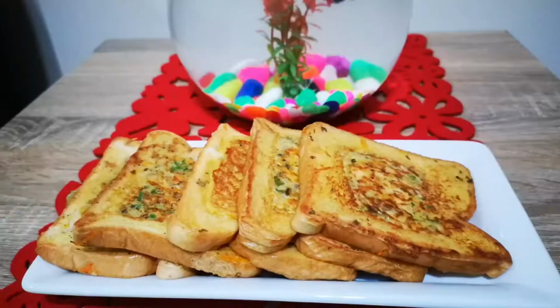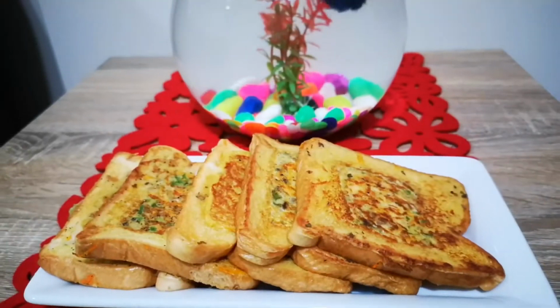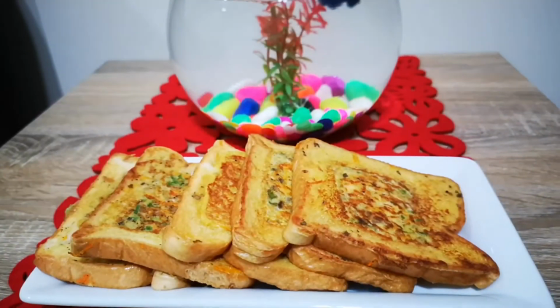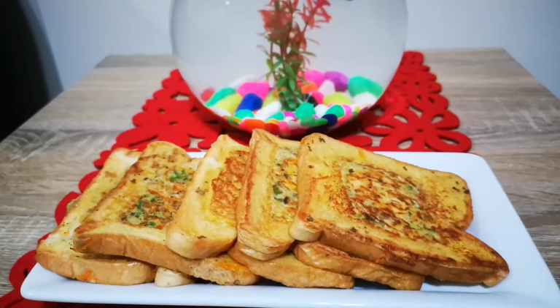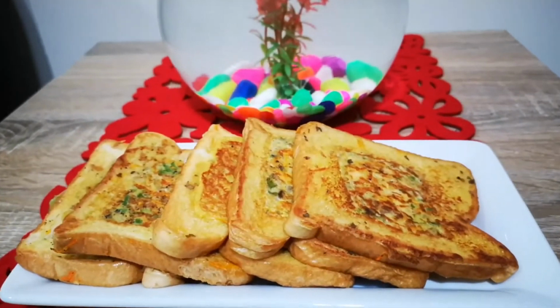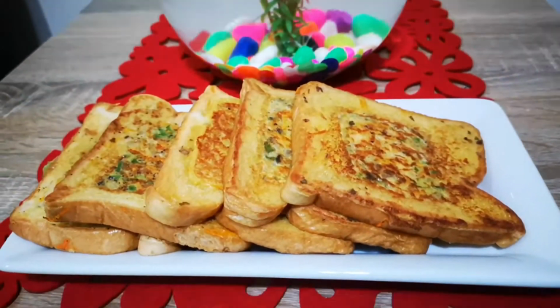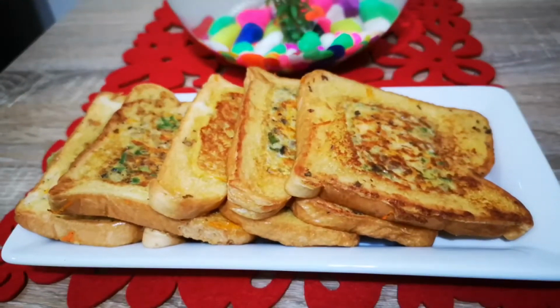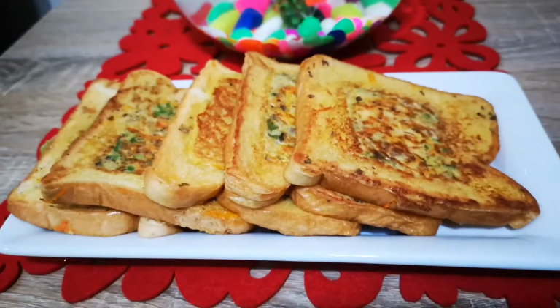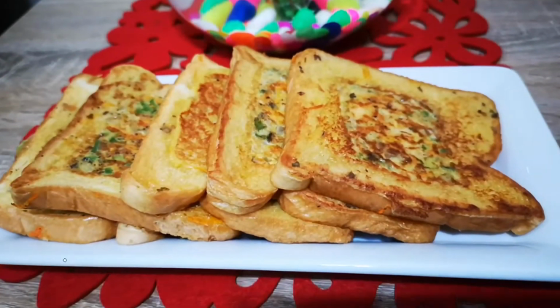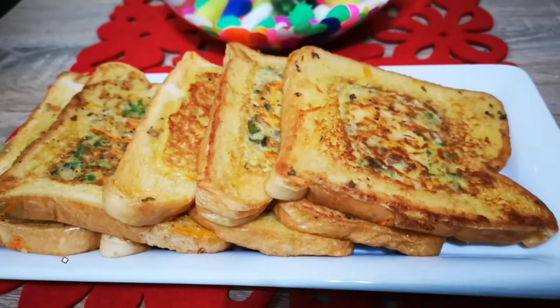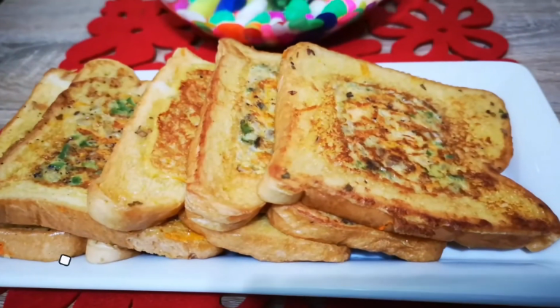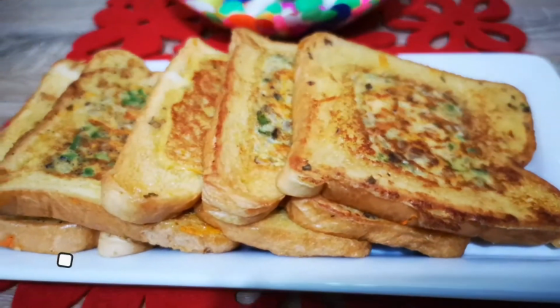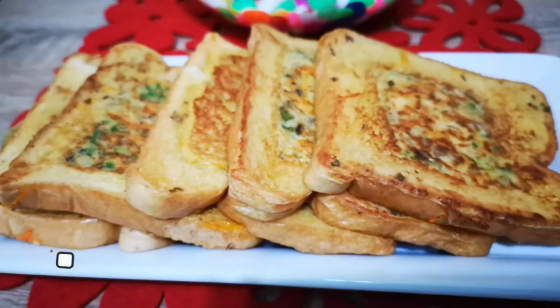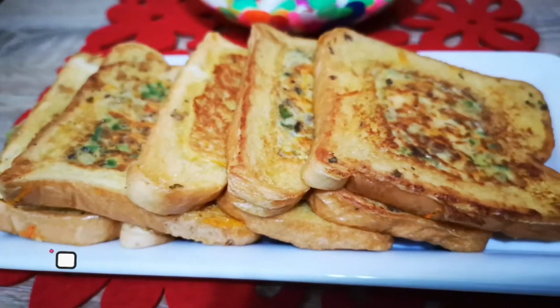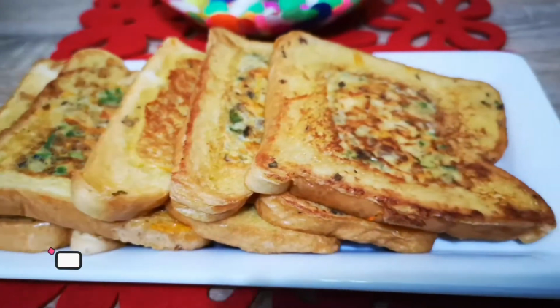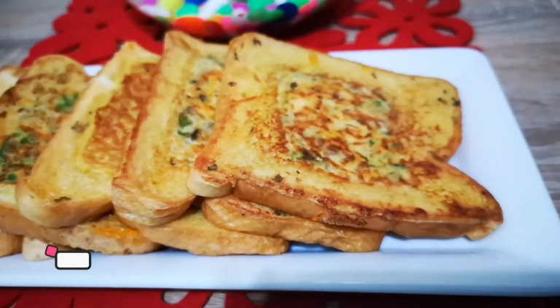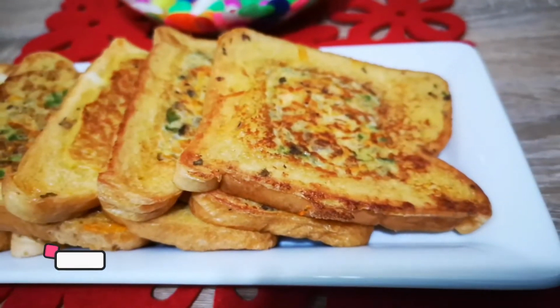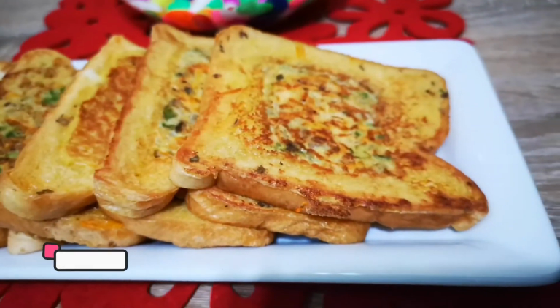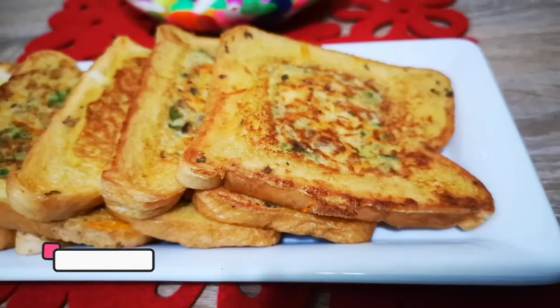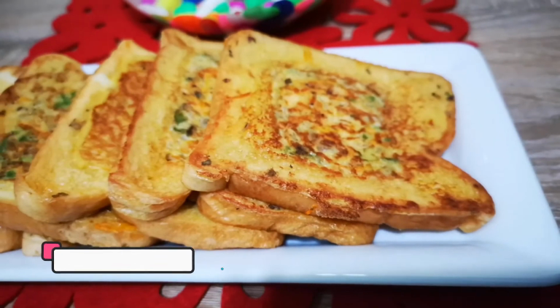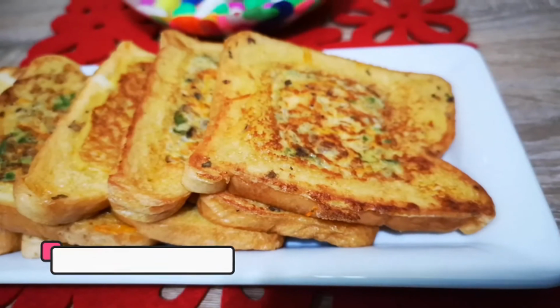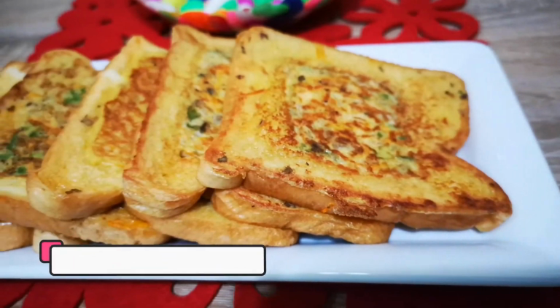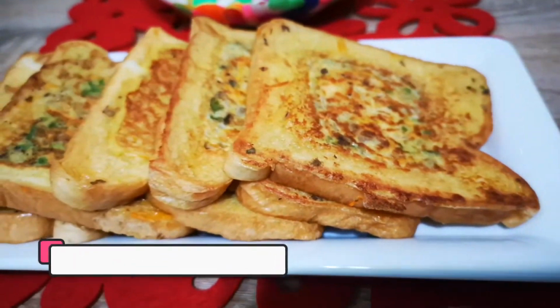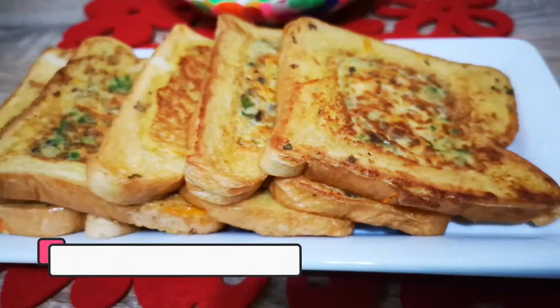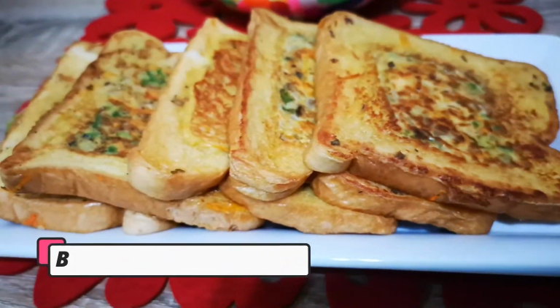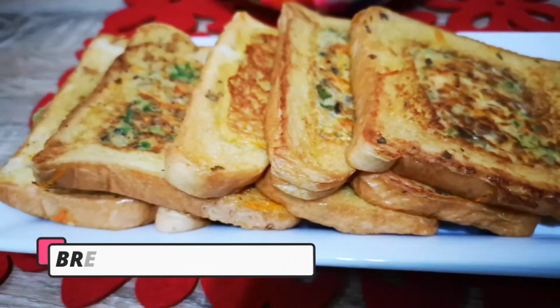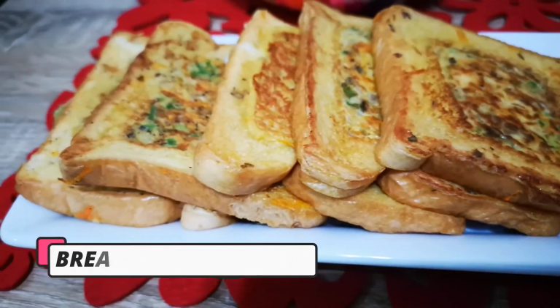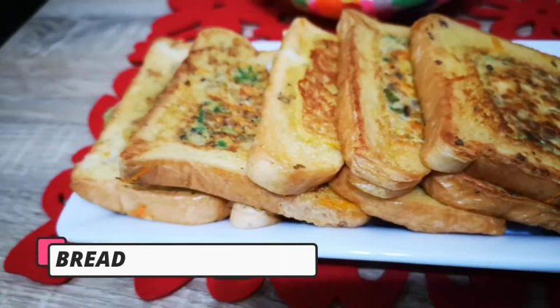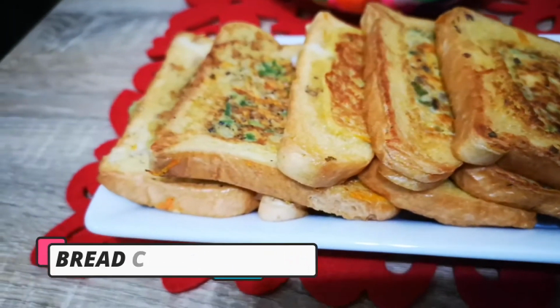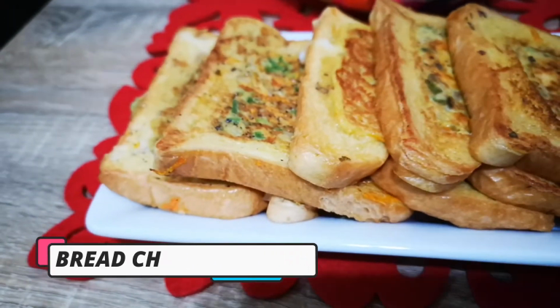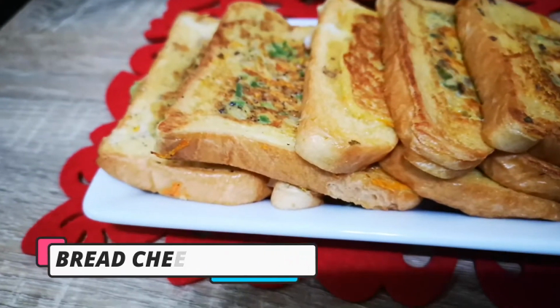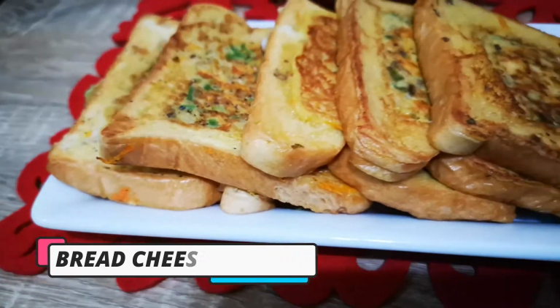Hi friends! Welcome to my channel! How are you prepared? A simple dish, an evening snack.